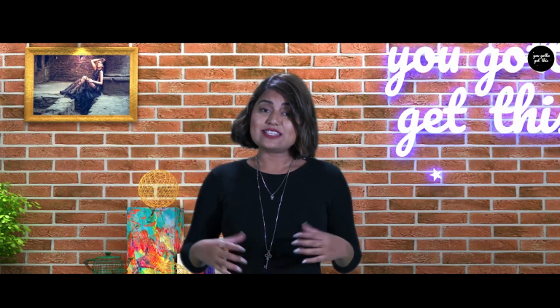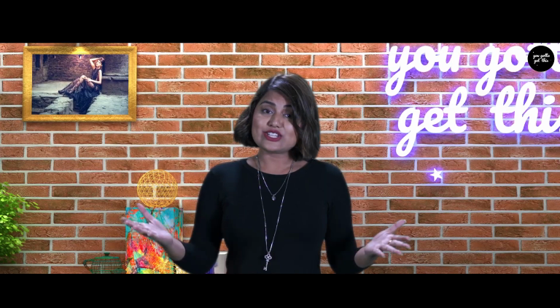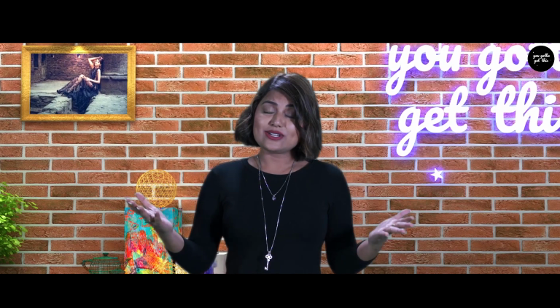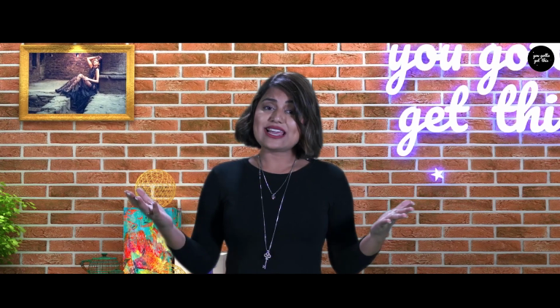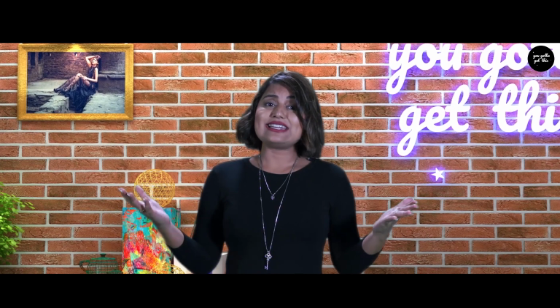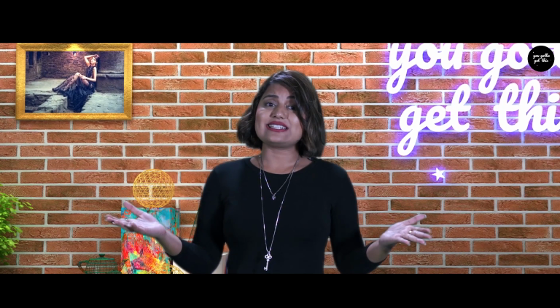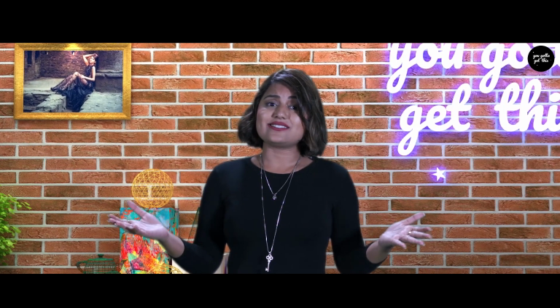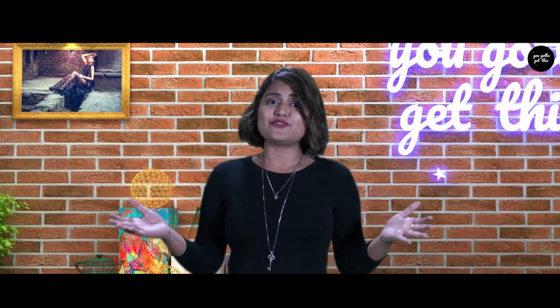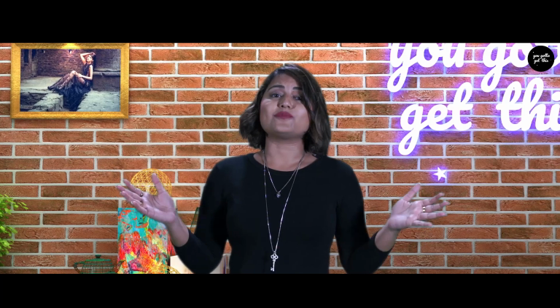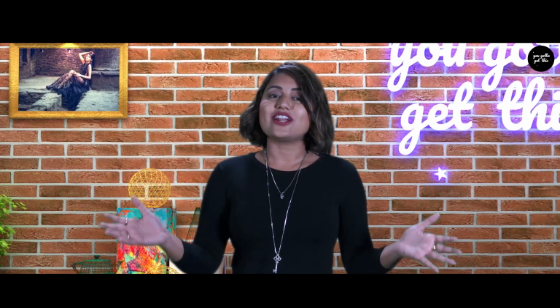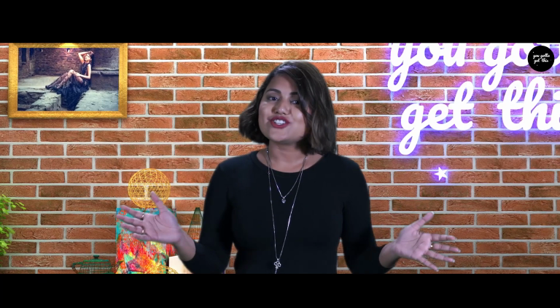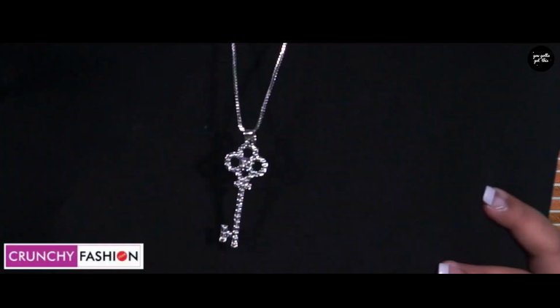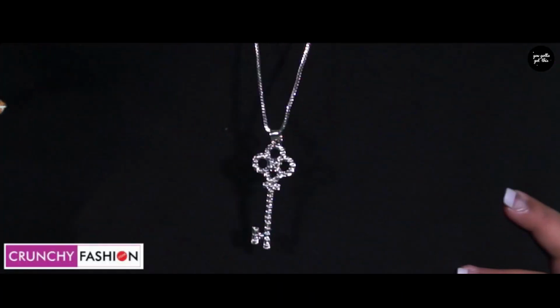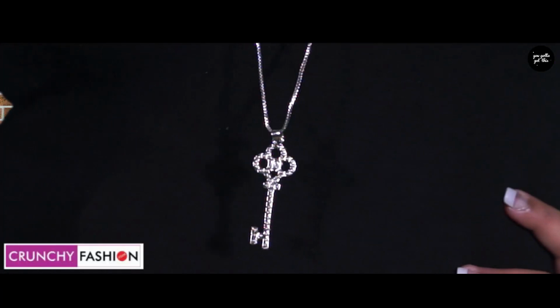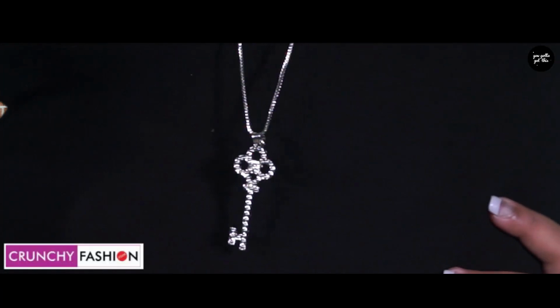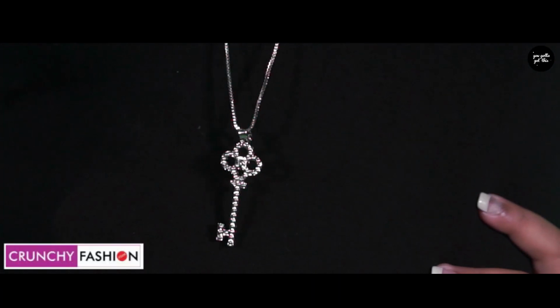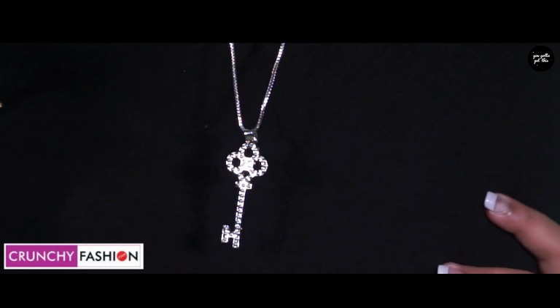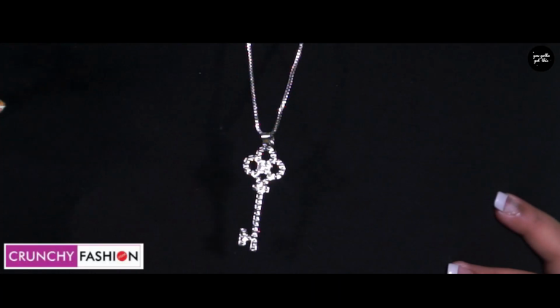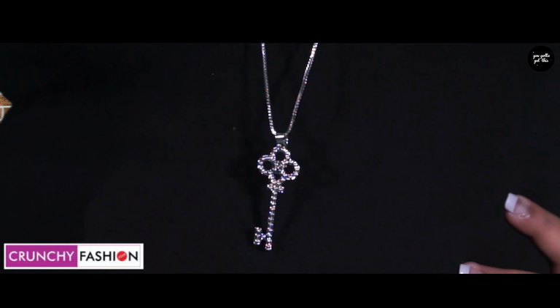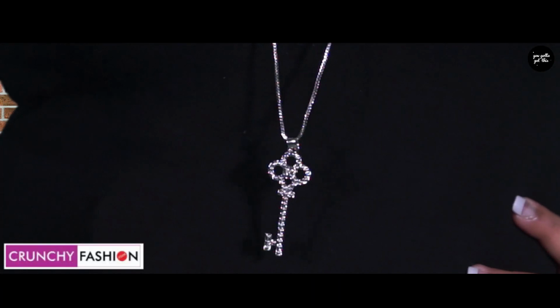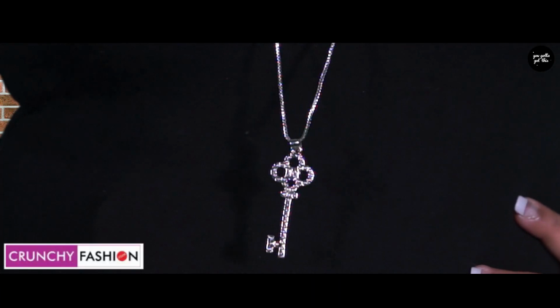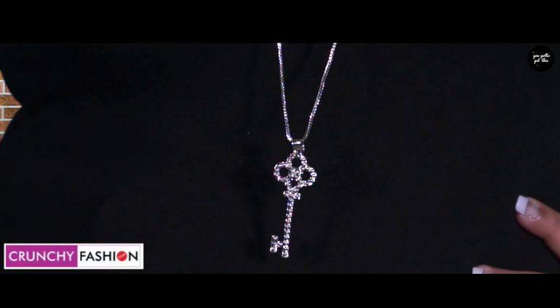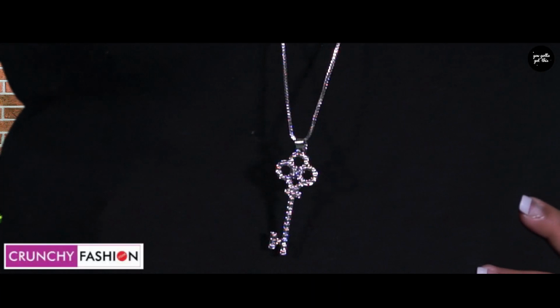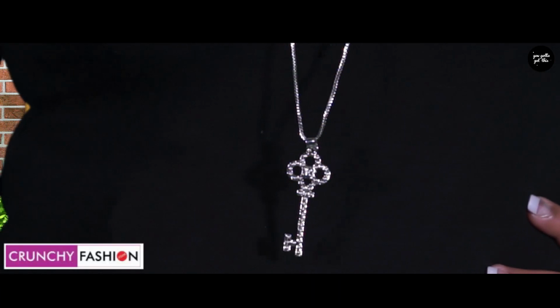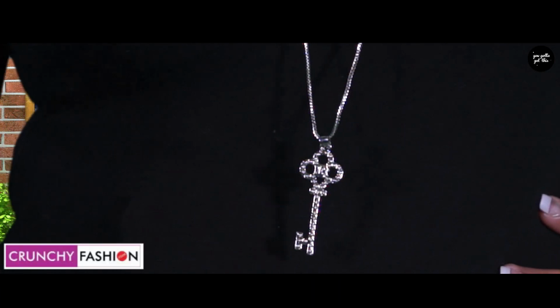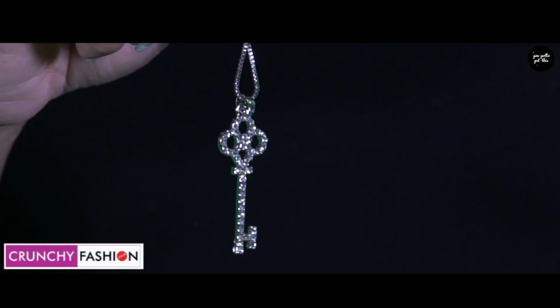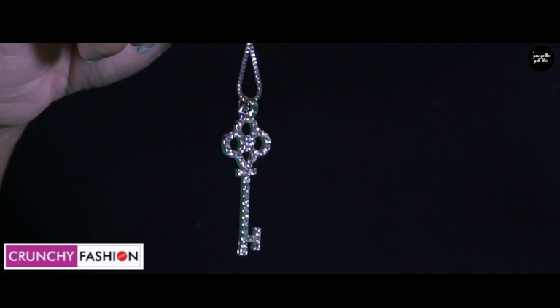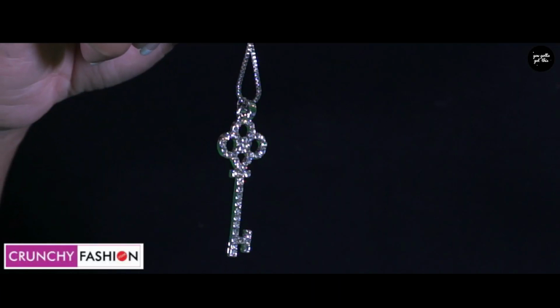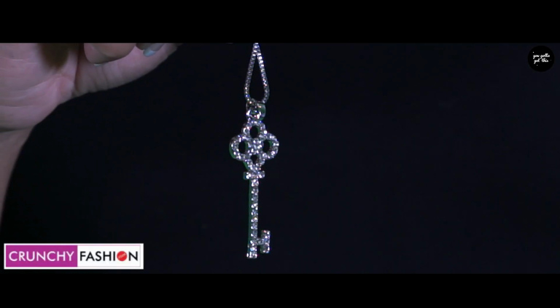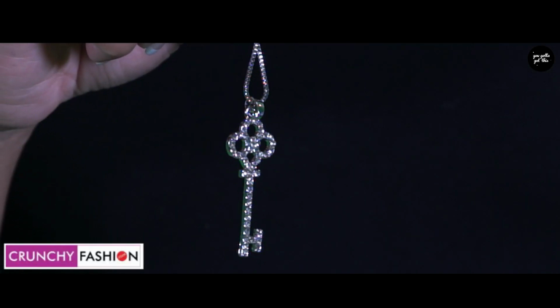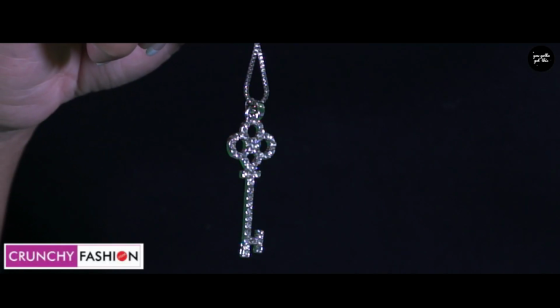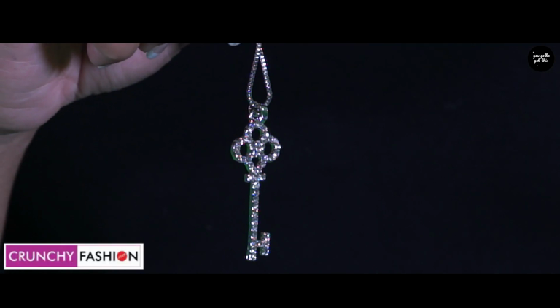This new layered necklace from Crunchy Fashion is my whole new mood. Shining as always.